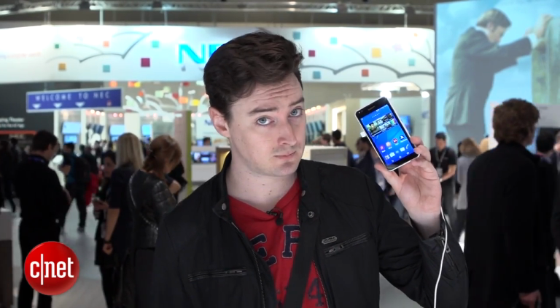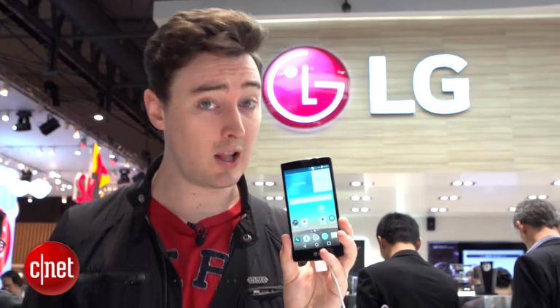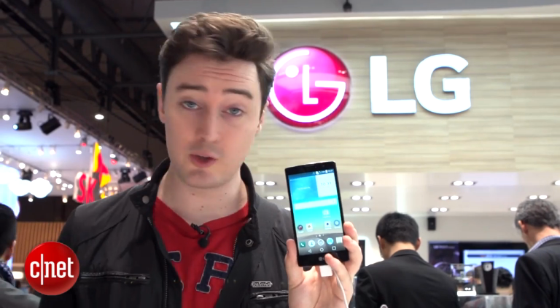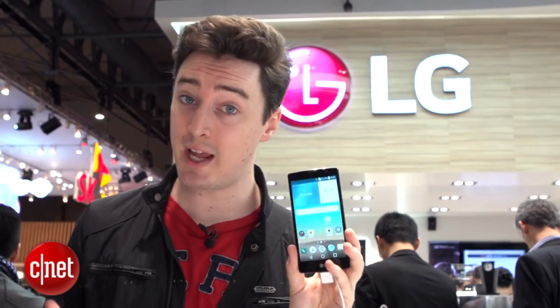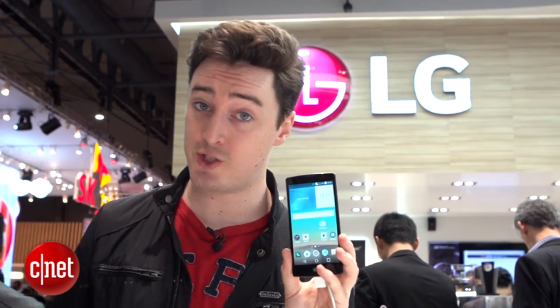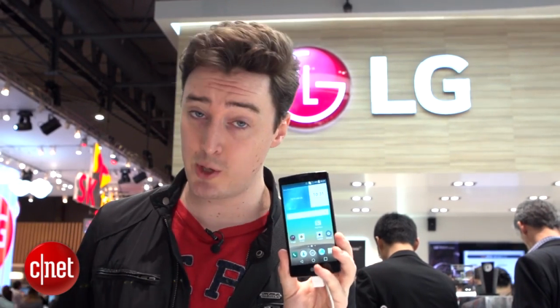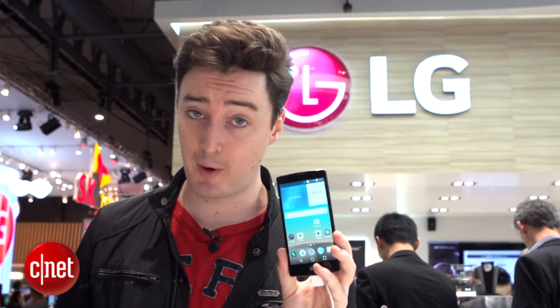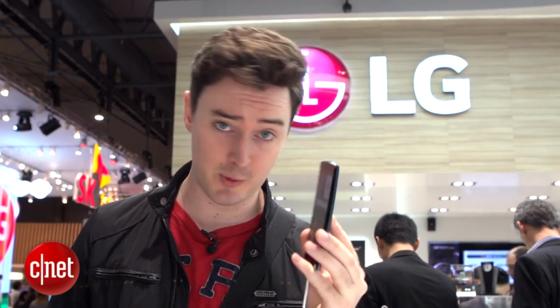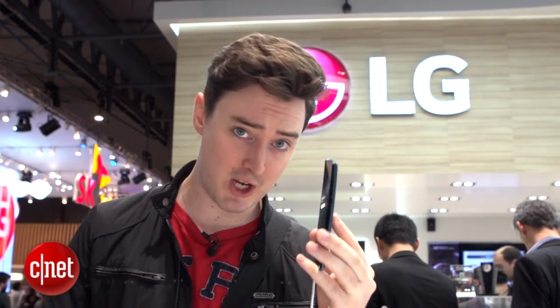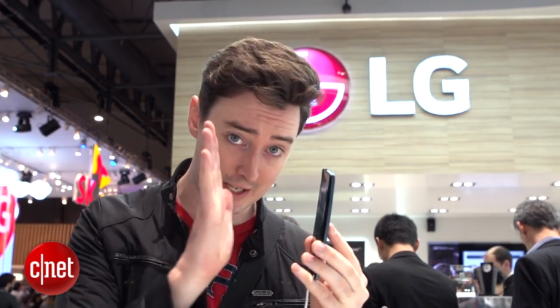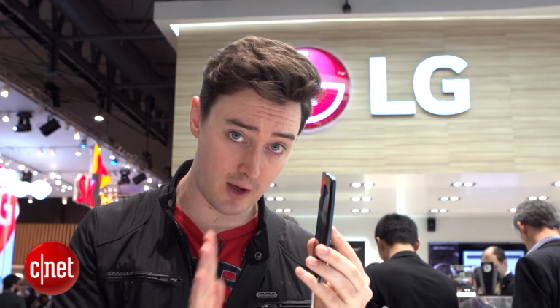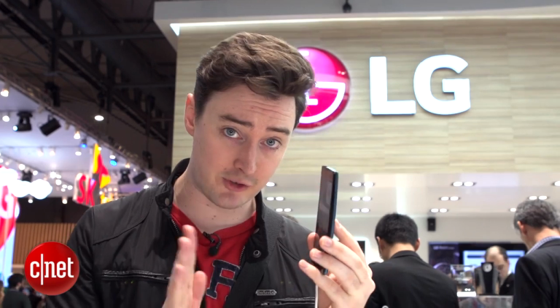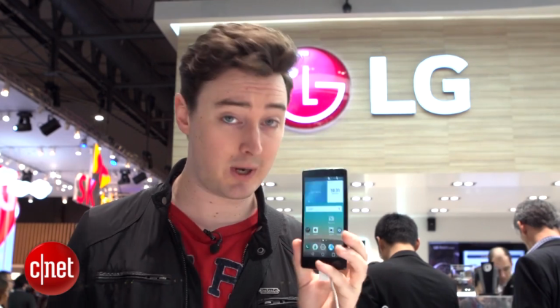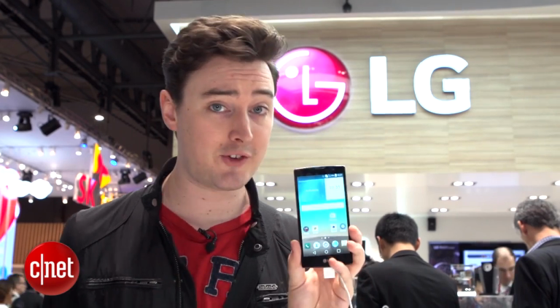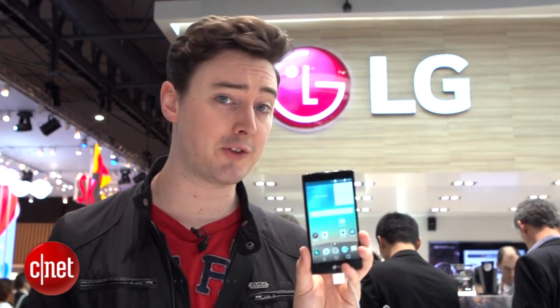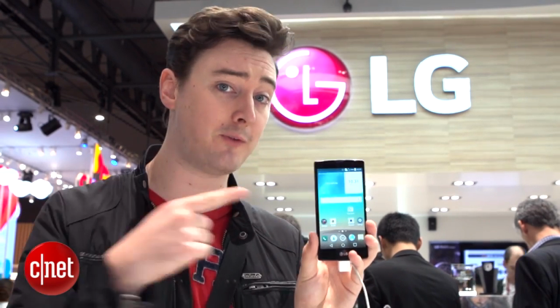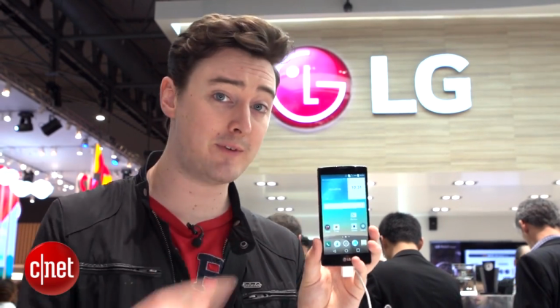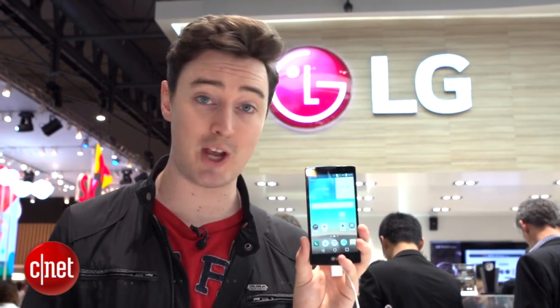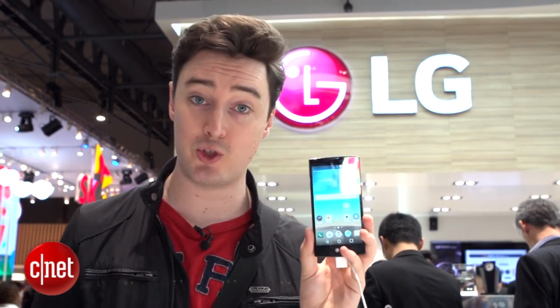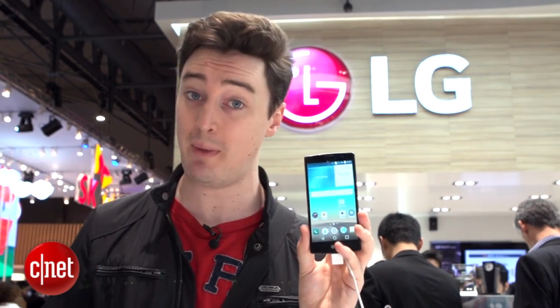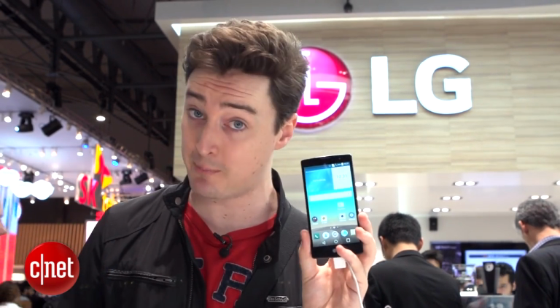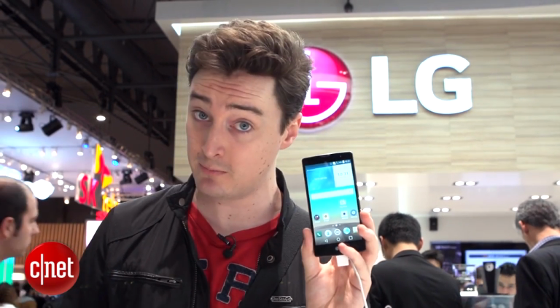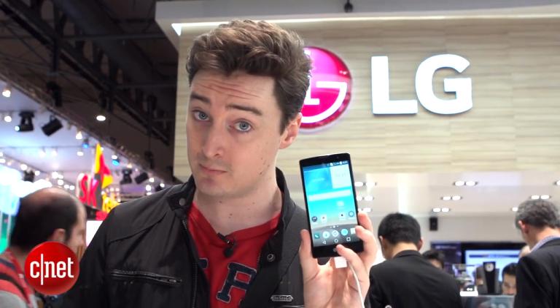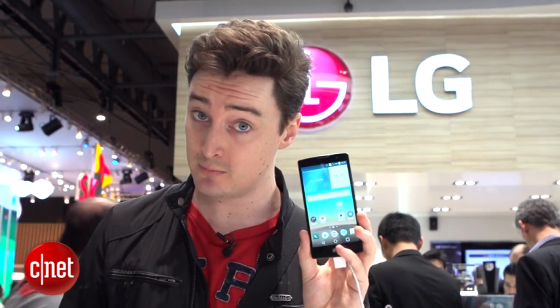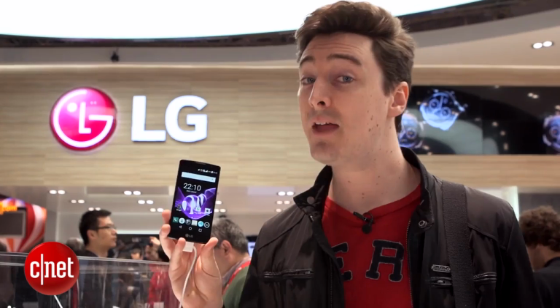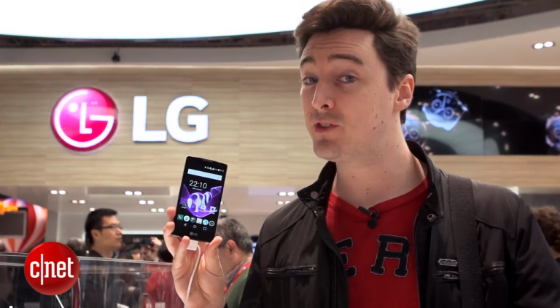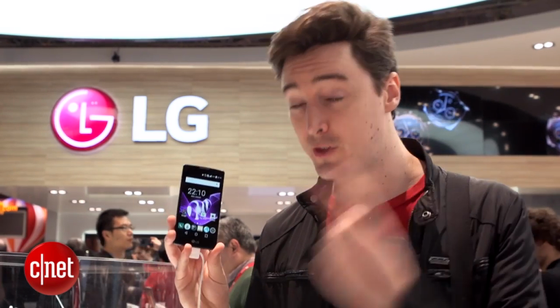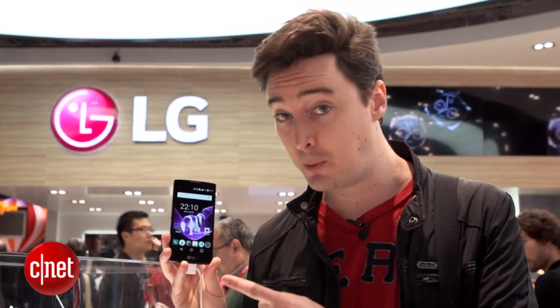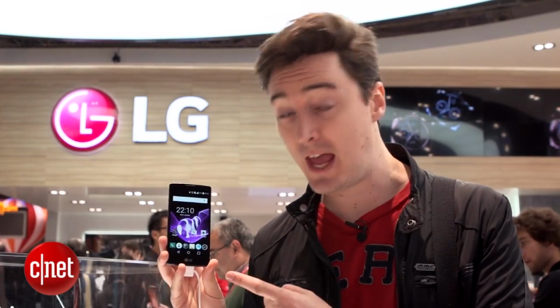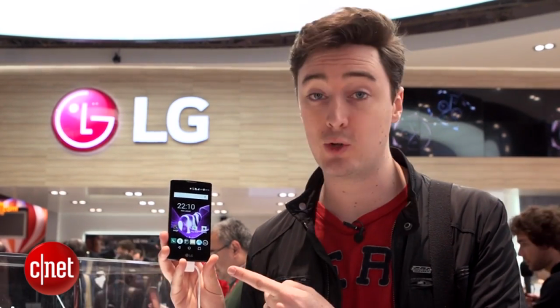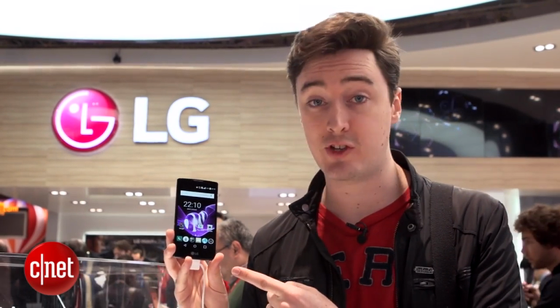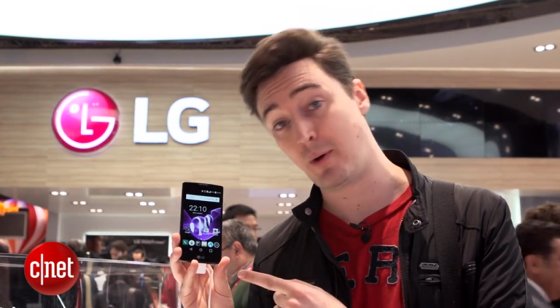Meanwhile, LG has two new phones with gently curving screens — this is the 5-inch LG Magna and this is the smaller LG Spirit.